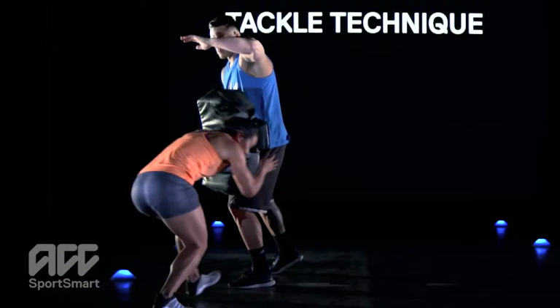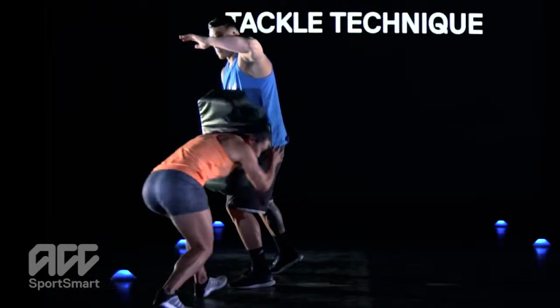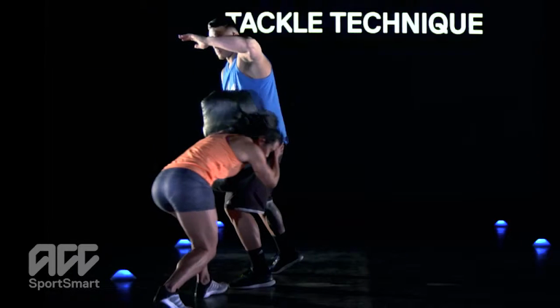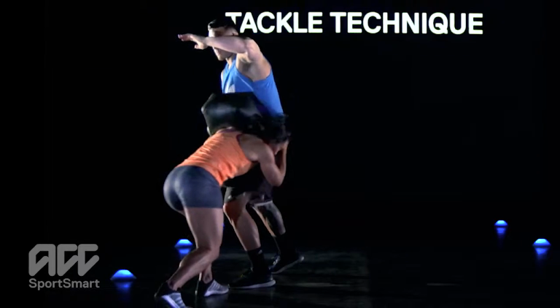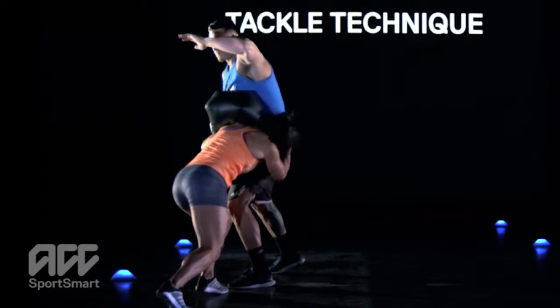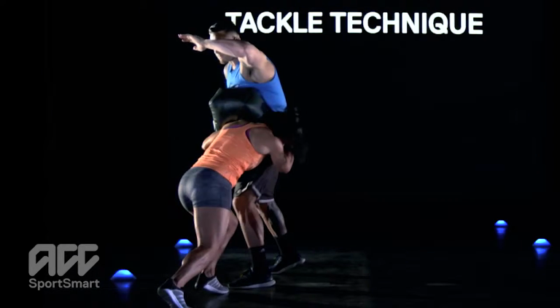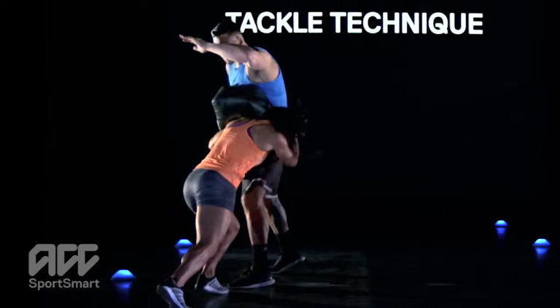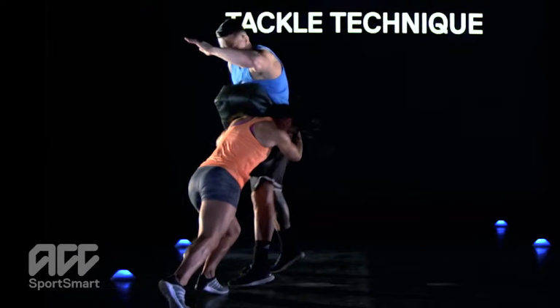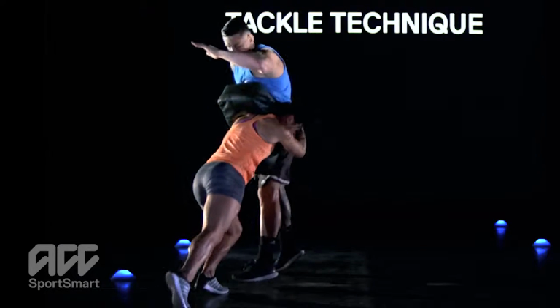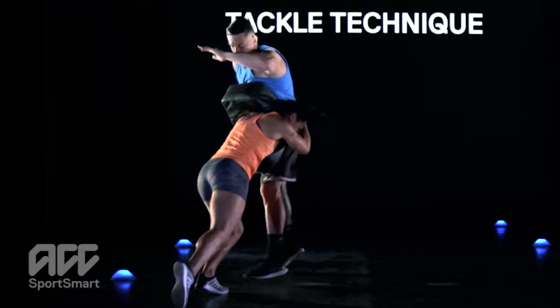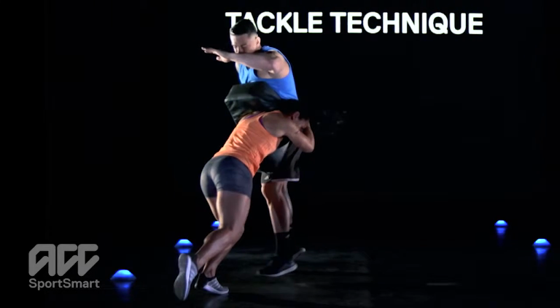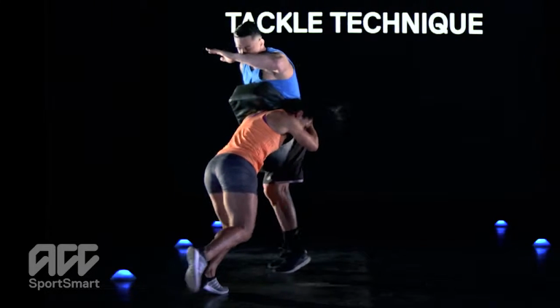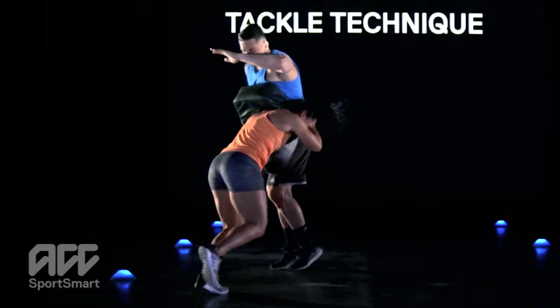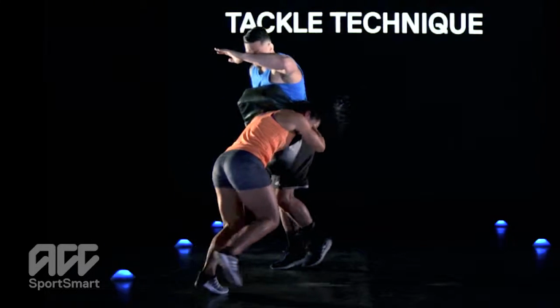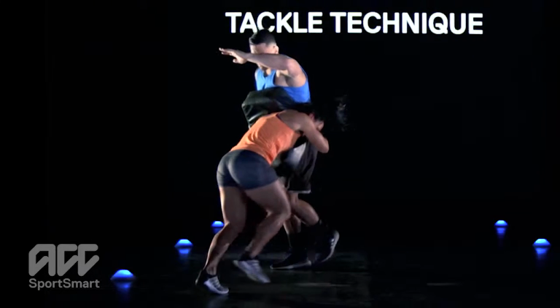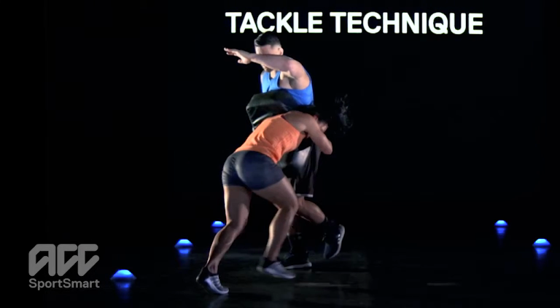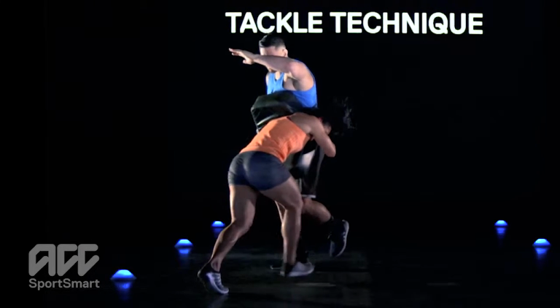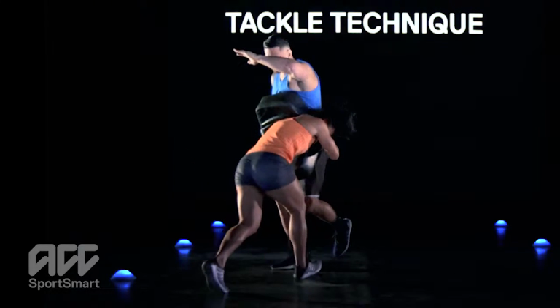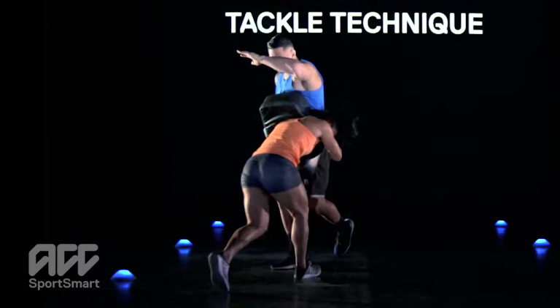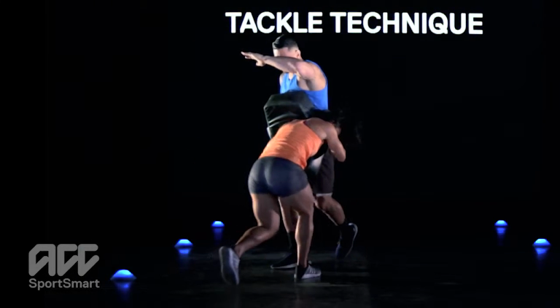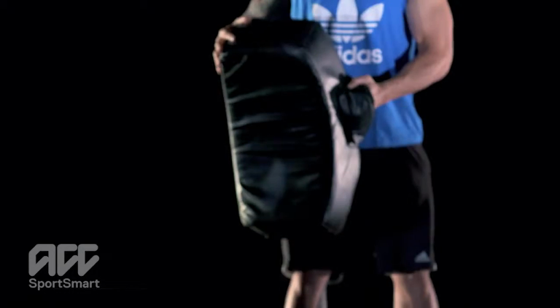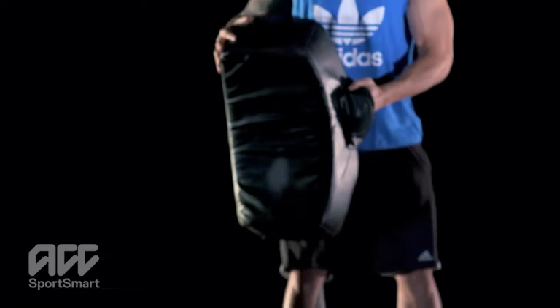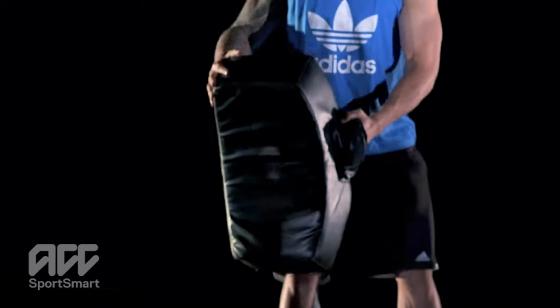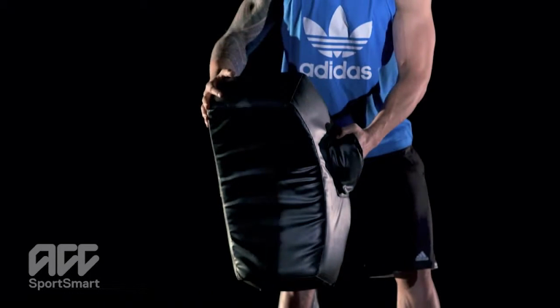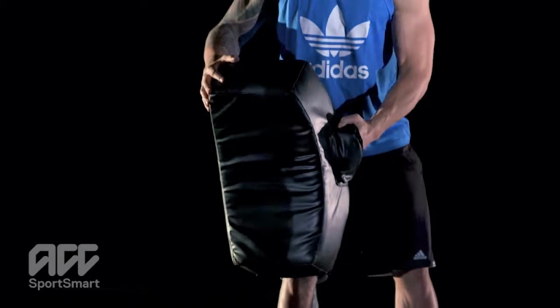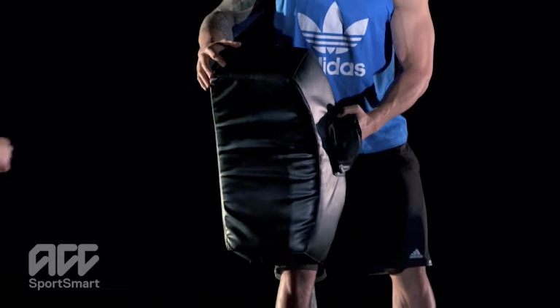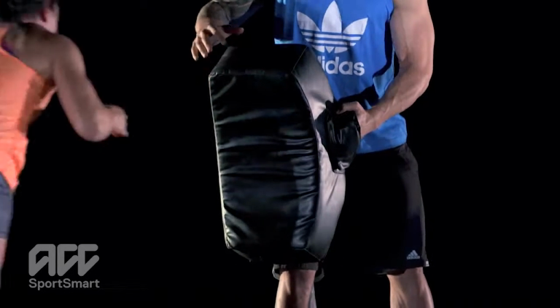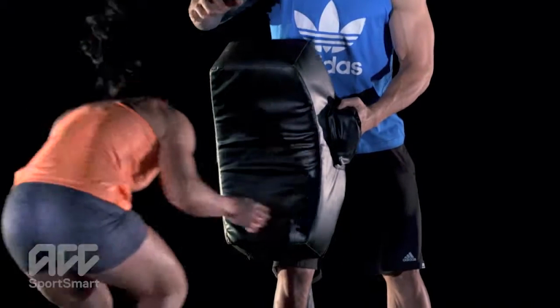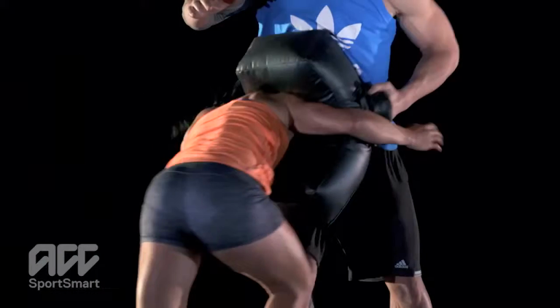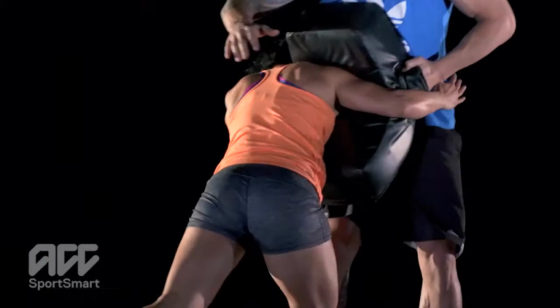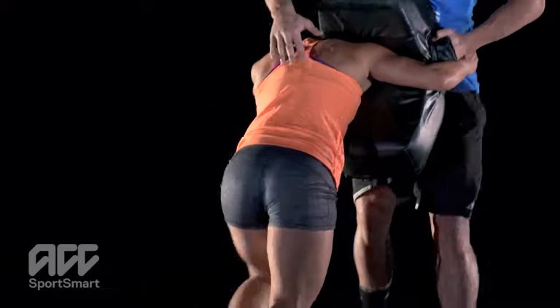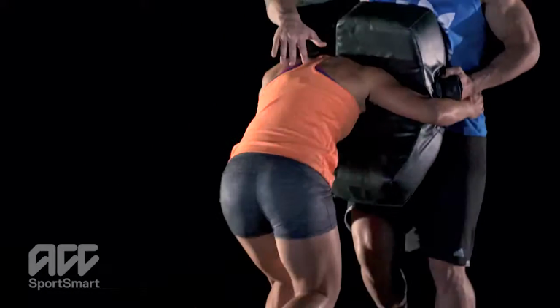Do 10 tackles and then switch positions. Progress from walking pace to jogging to running.